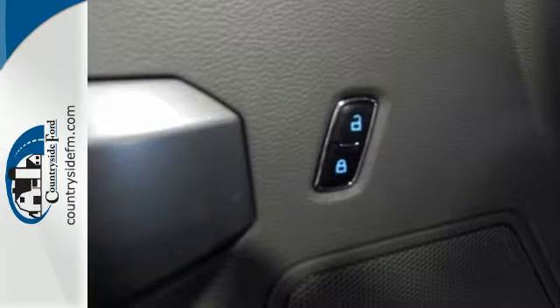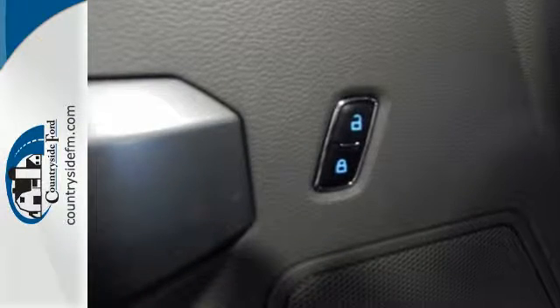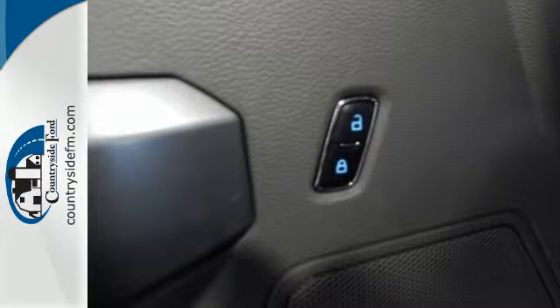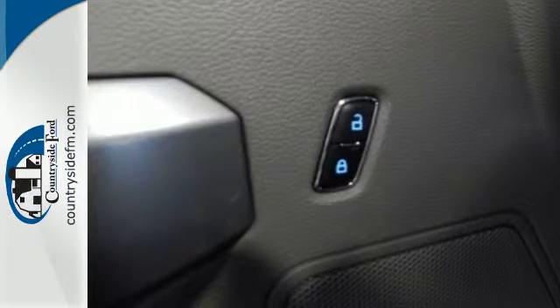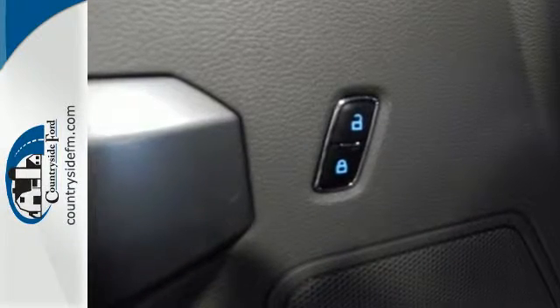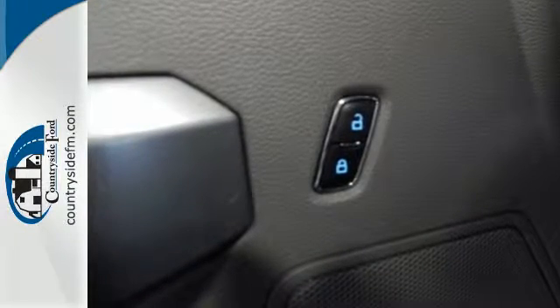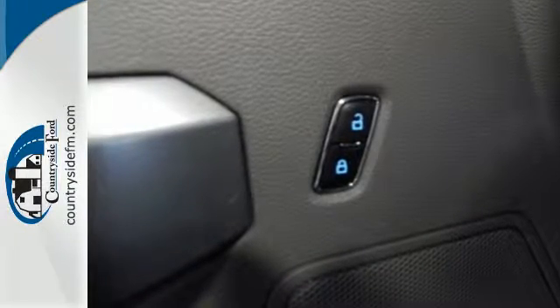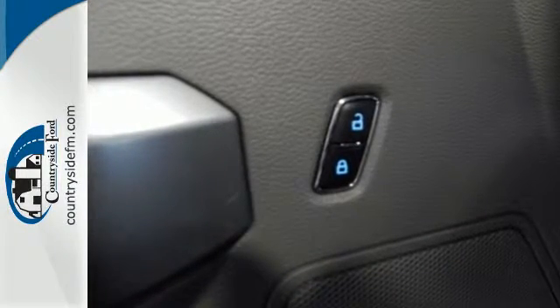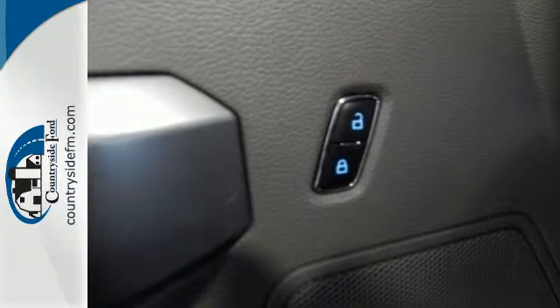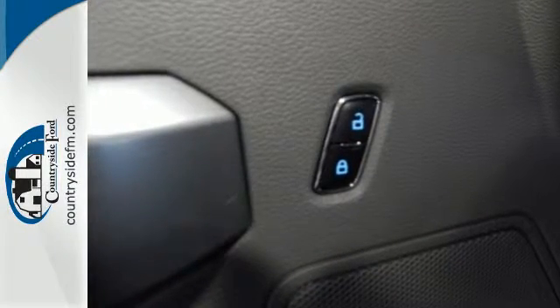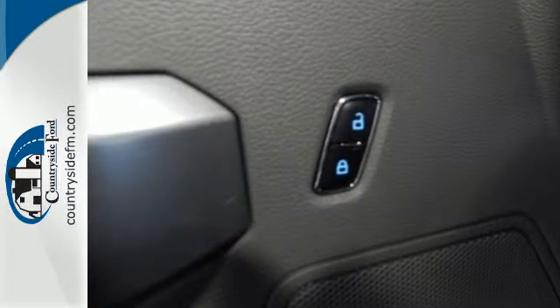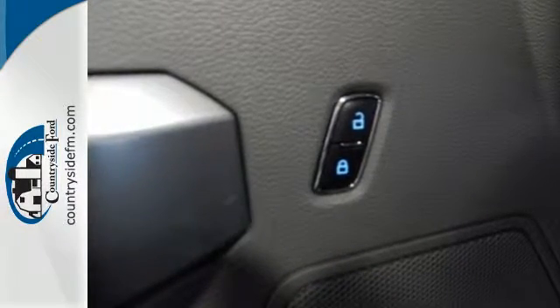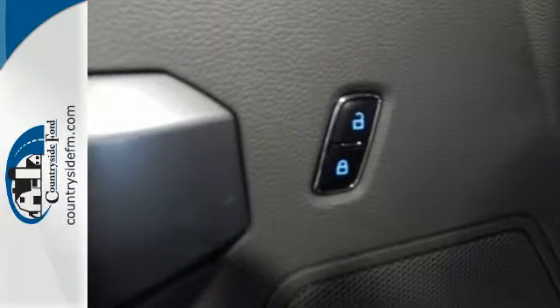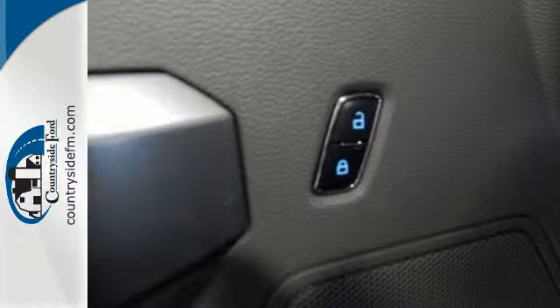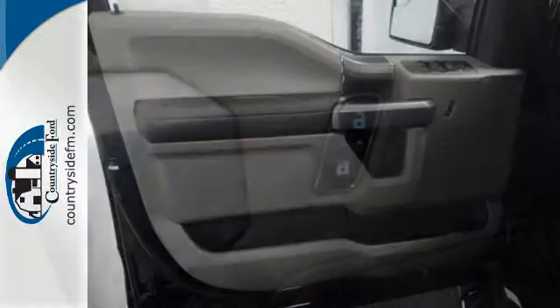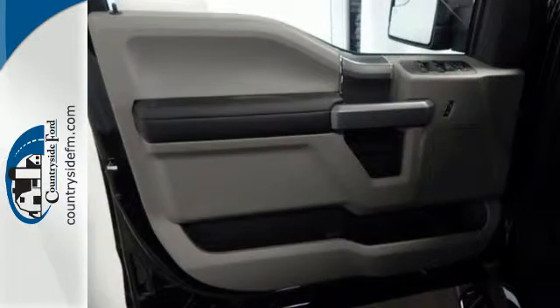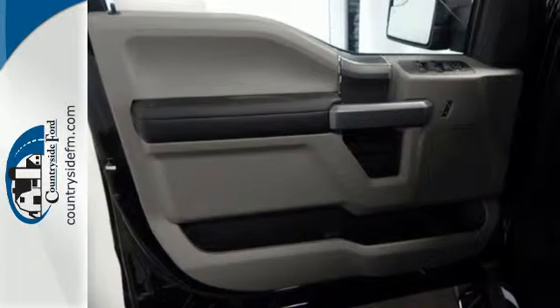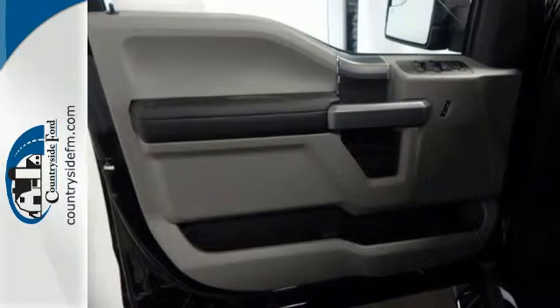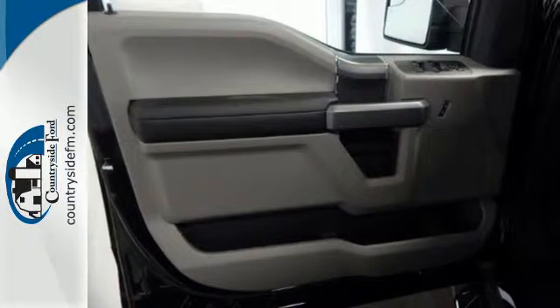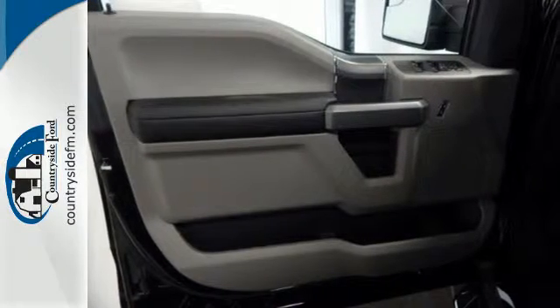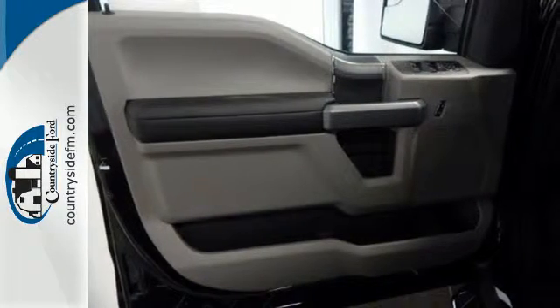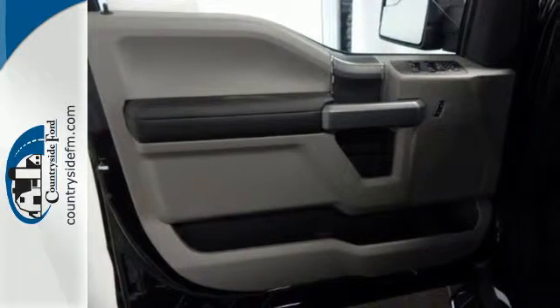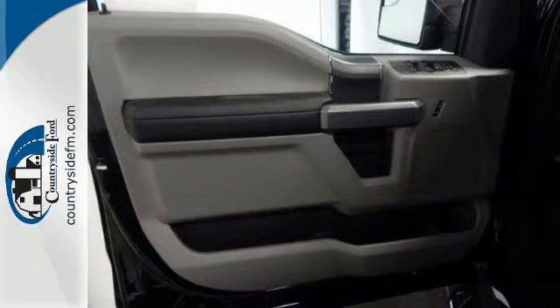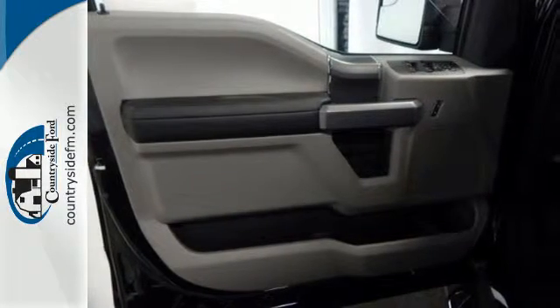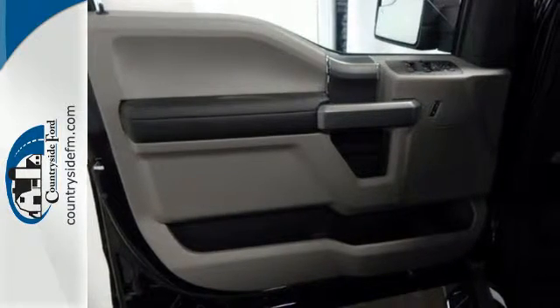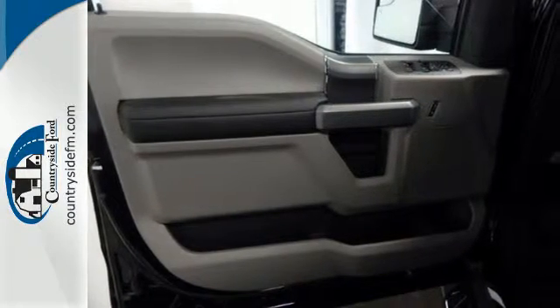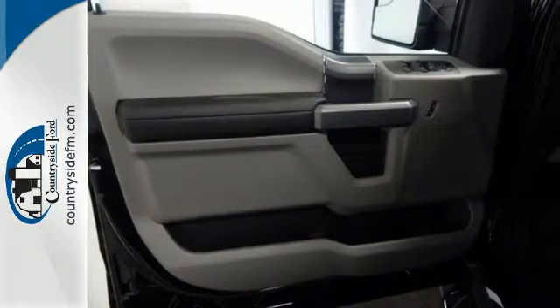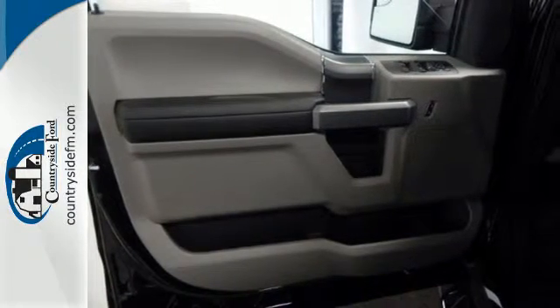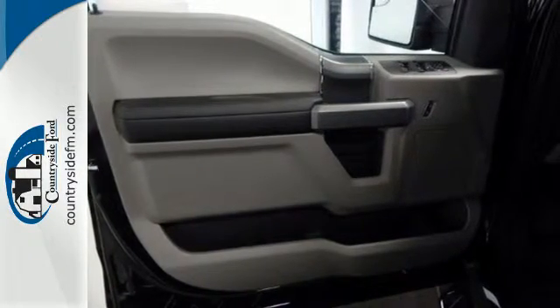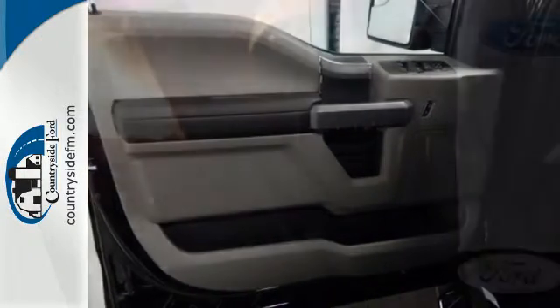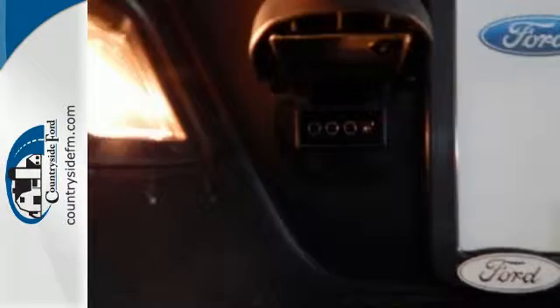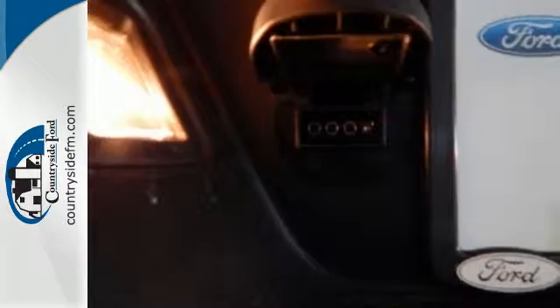This F-150 is a popular truck for its impressive payload and features that support your productivity, including cargo box tie-downs and trailer sway control.